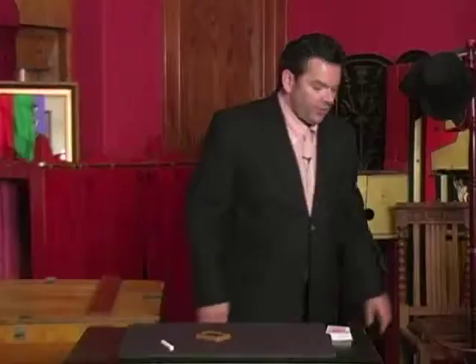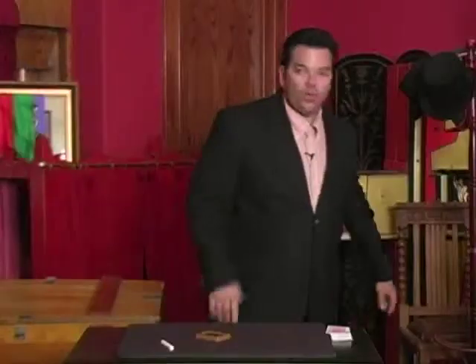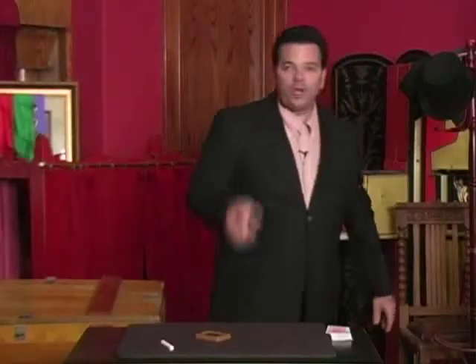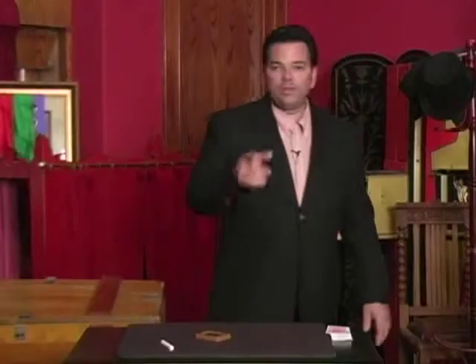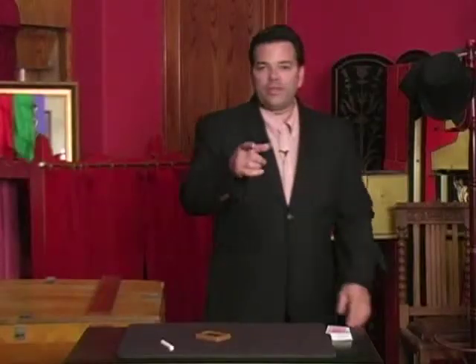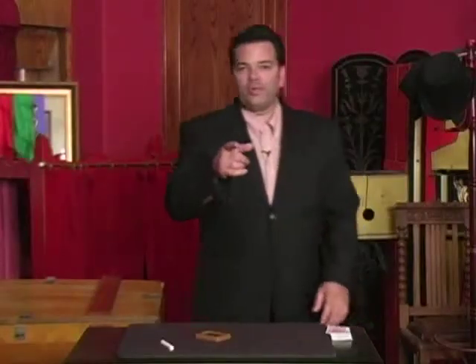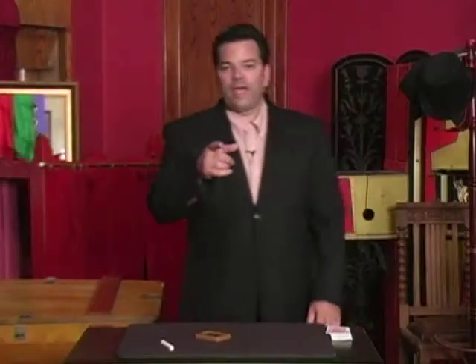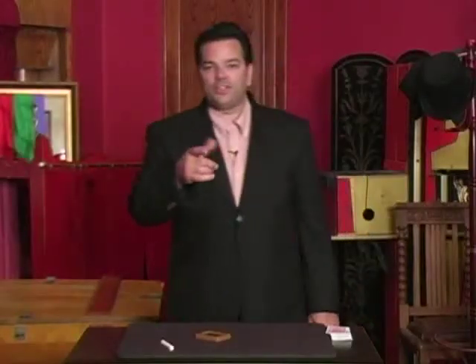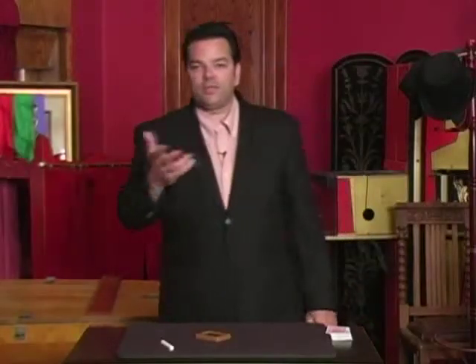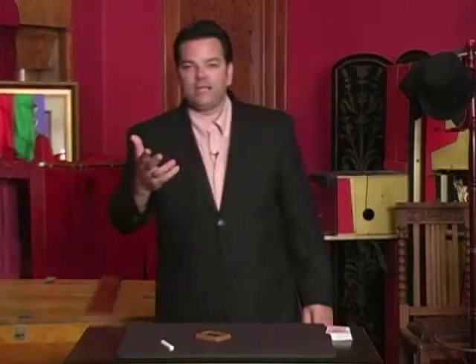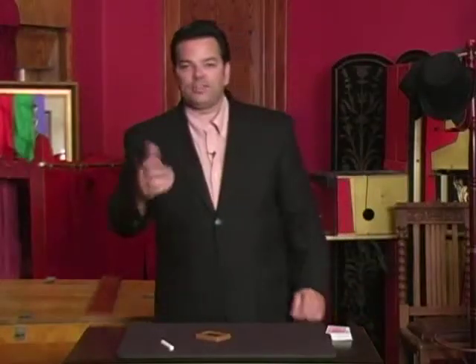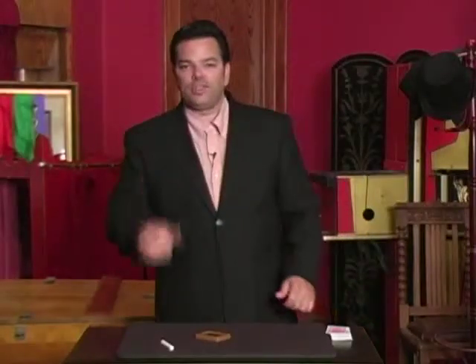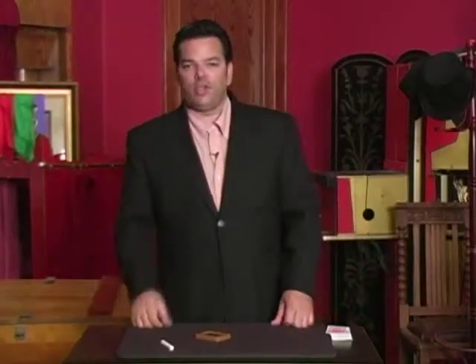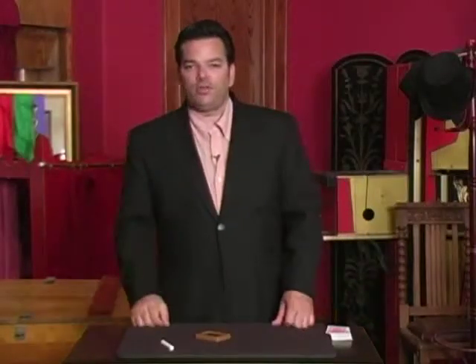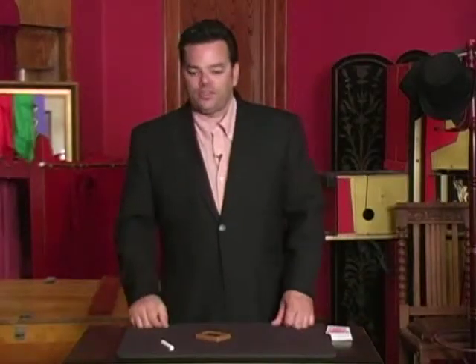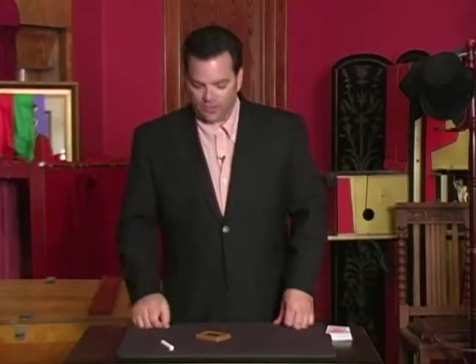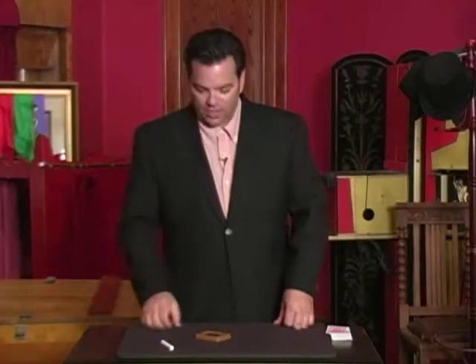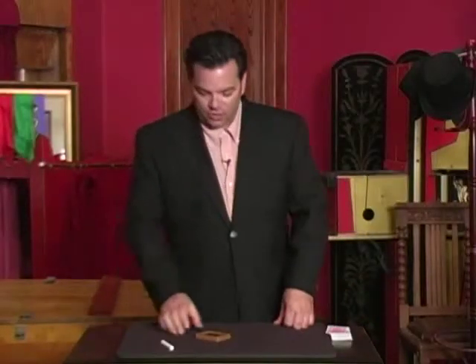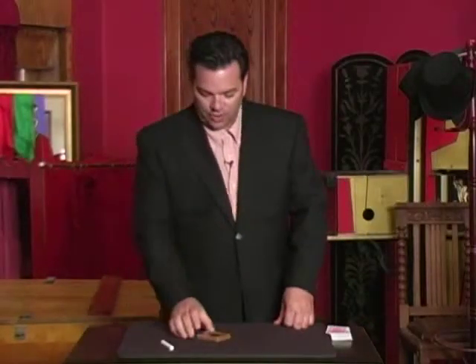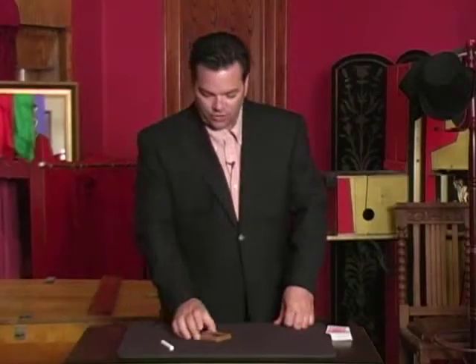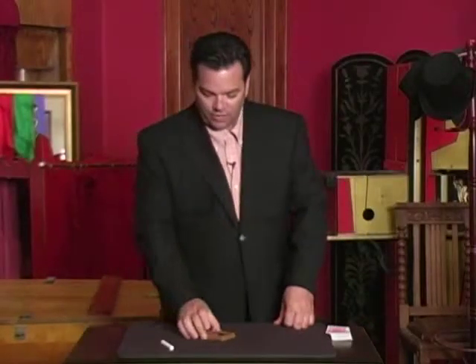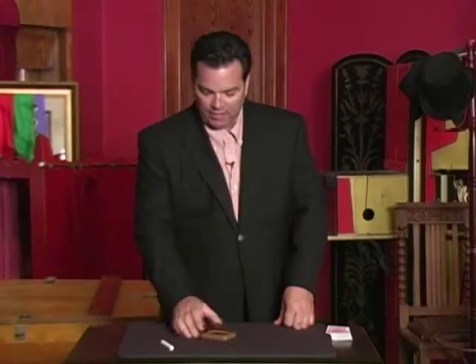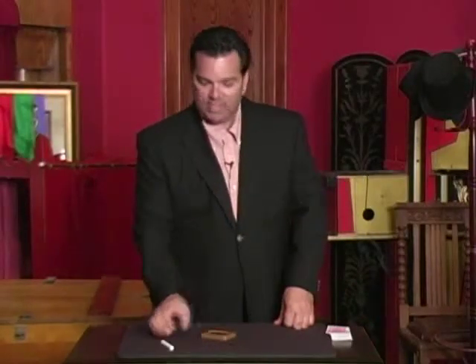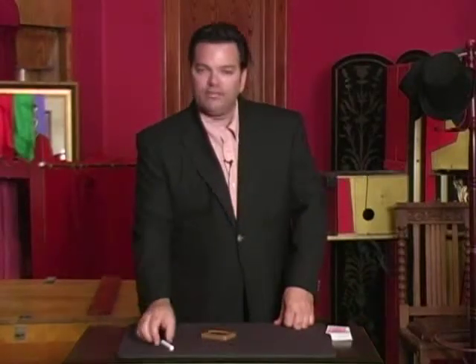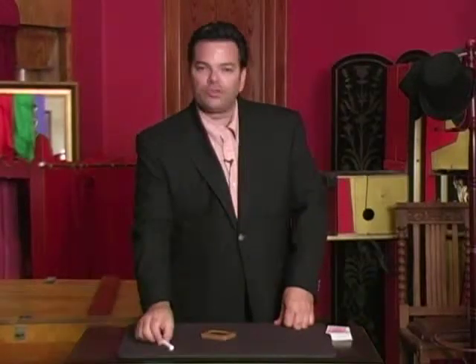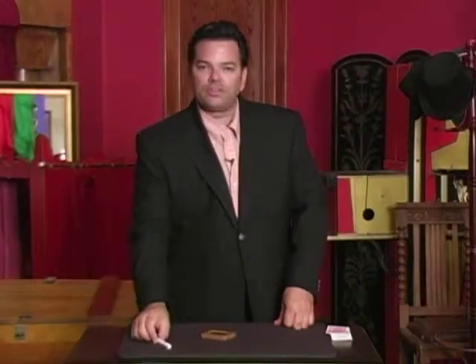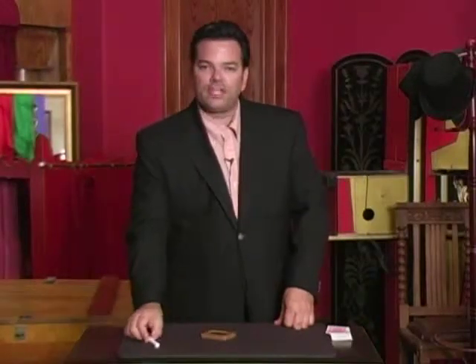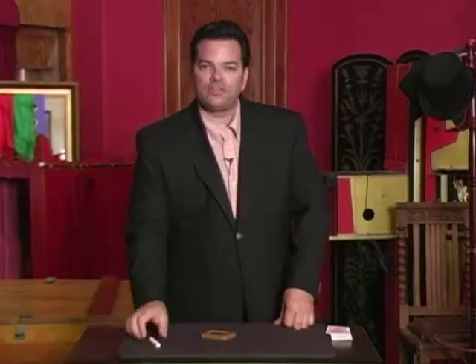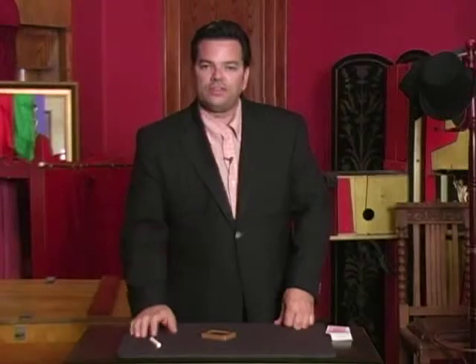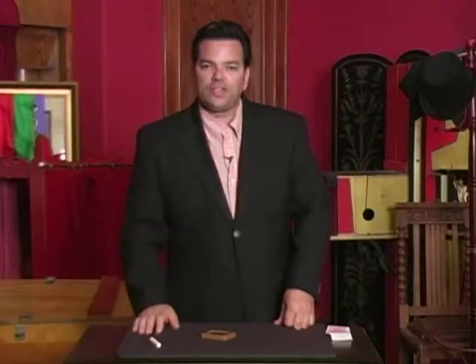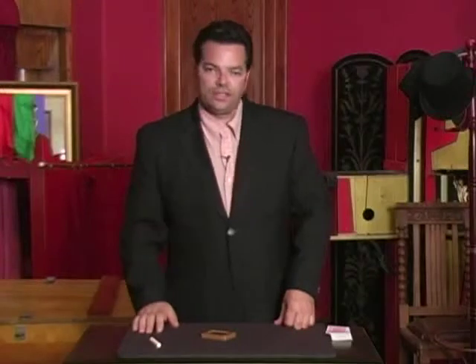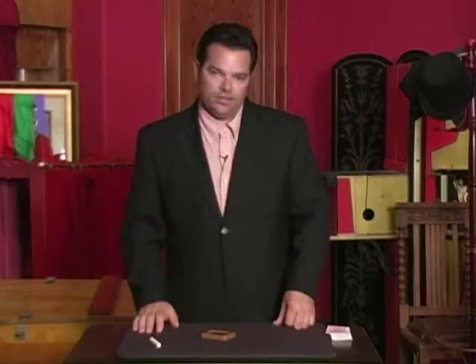Welcome to Theater Magic. My name is Attilio. This is the instructional DVD for Slate Sensational.